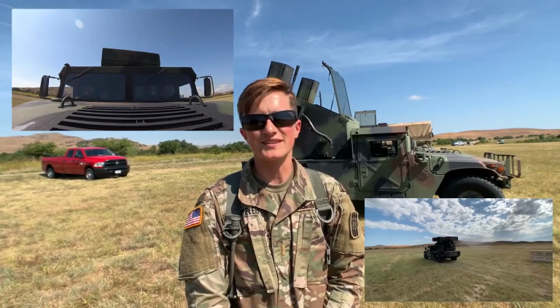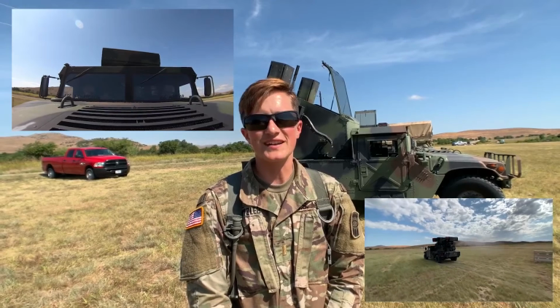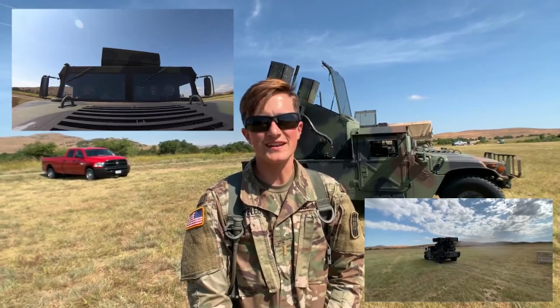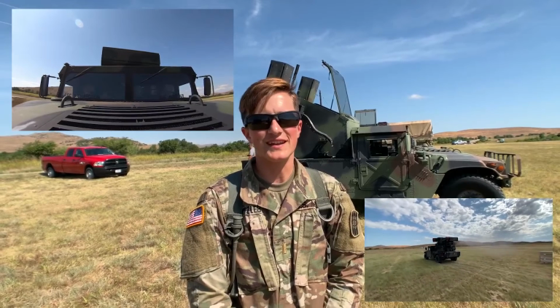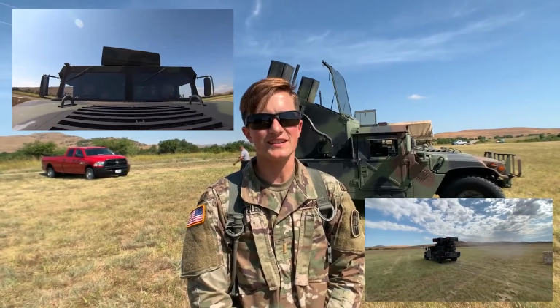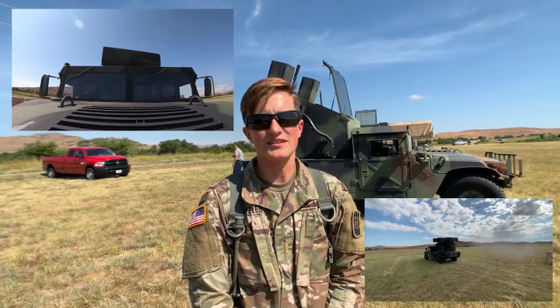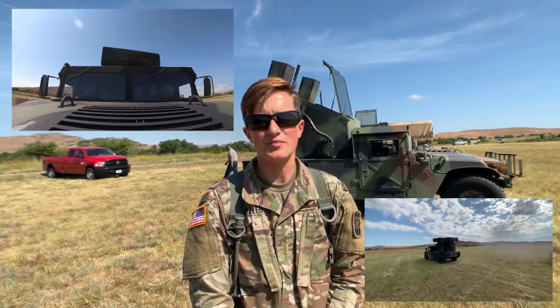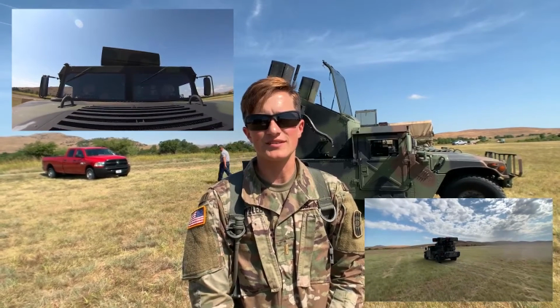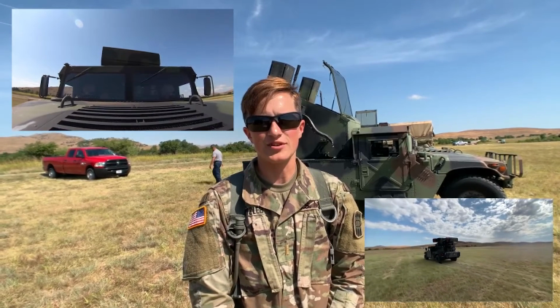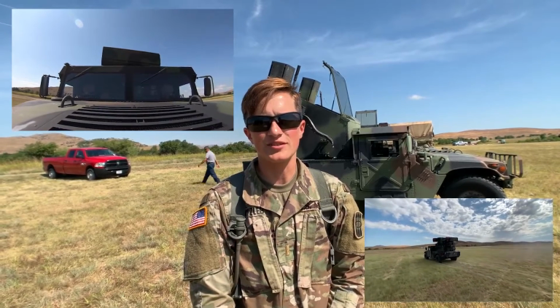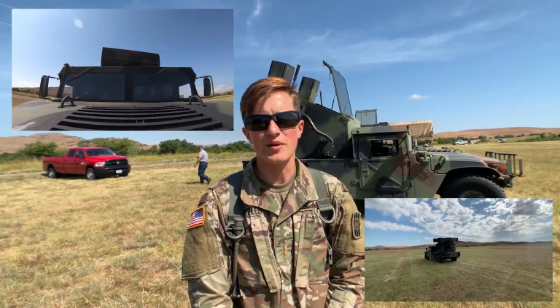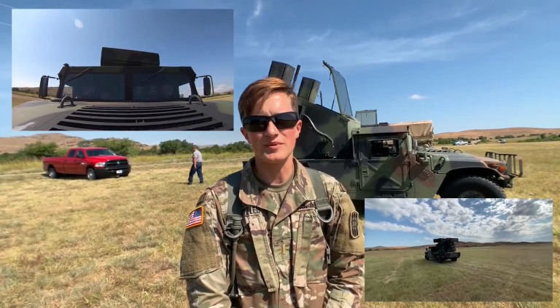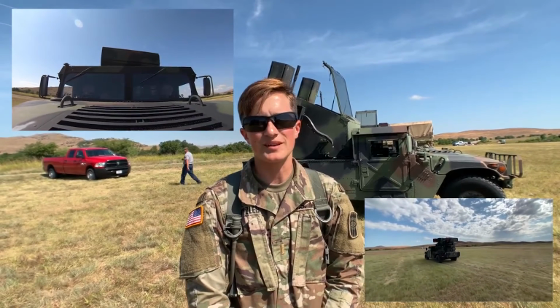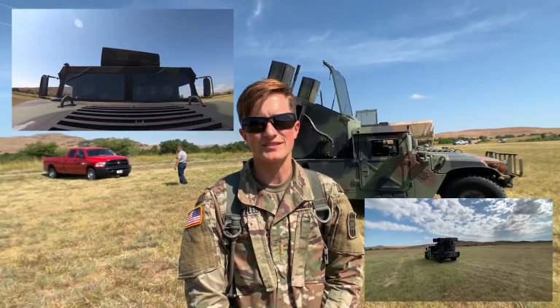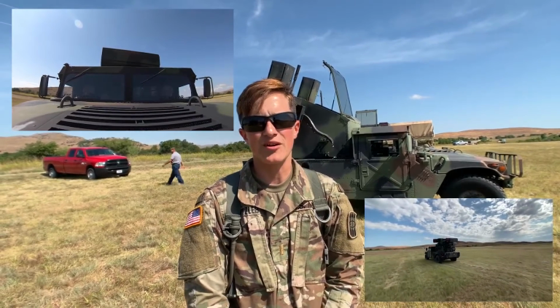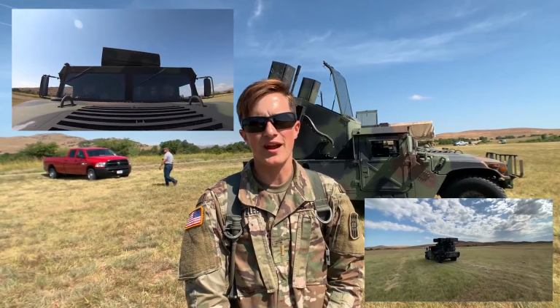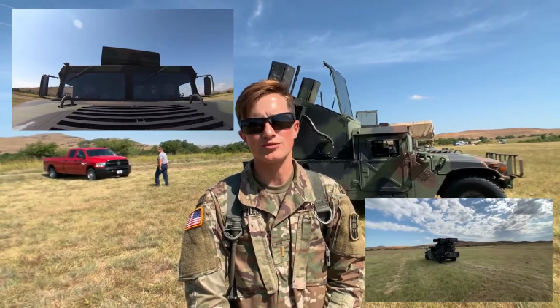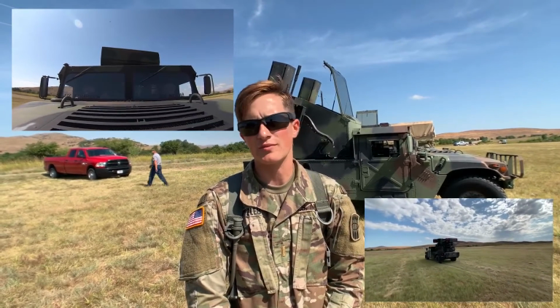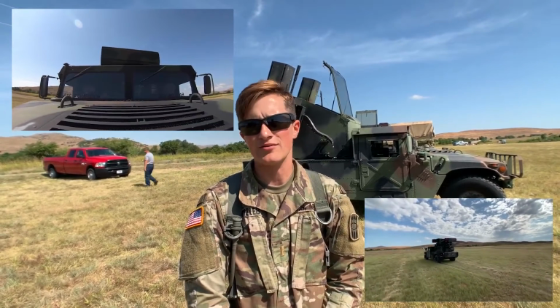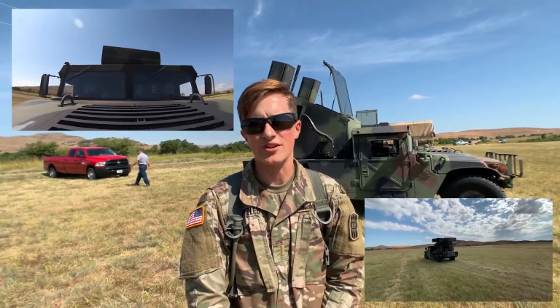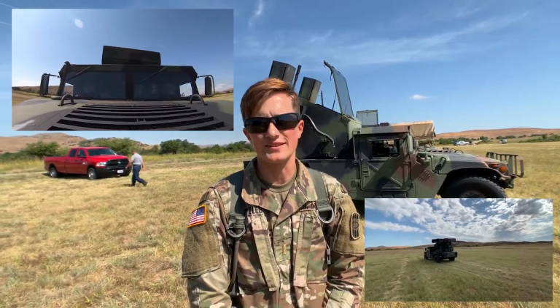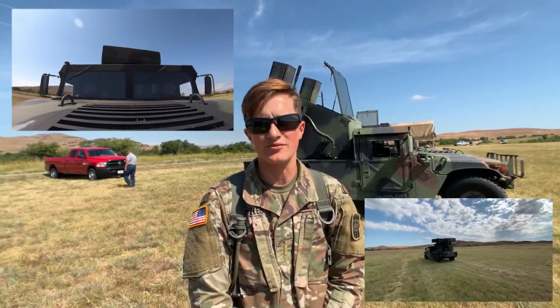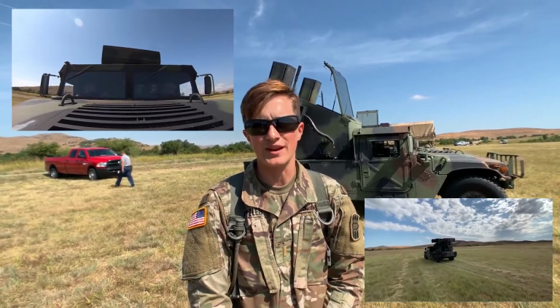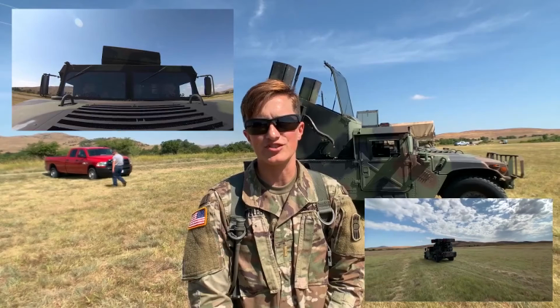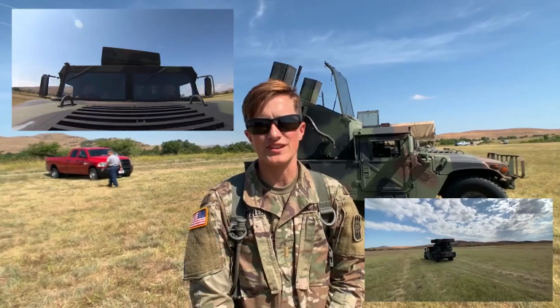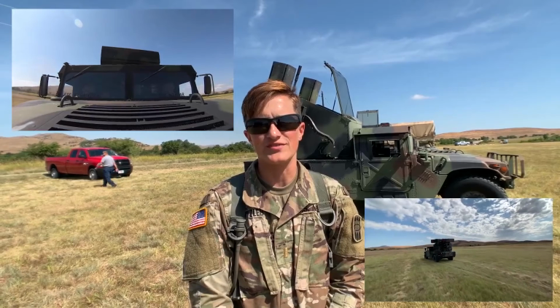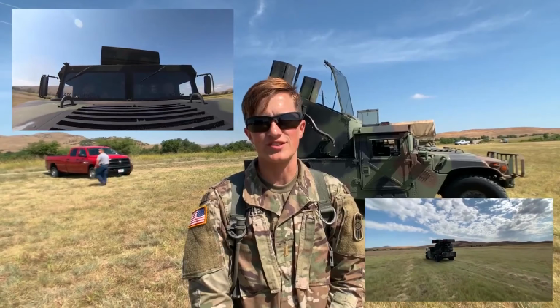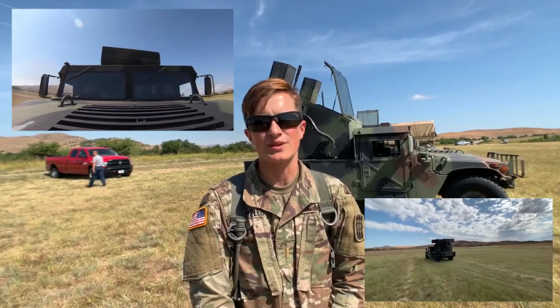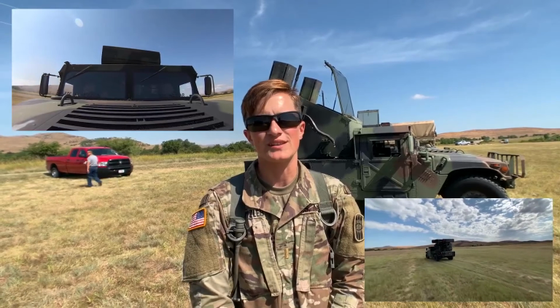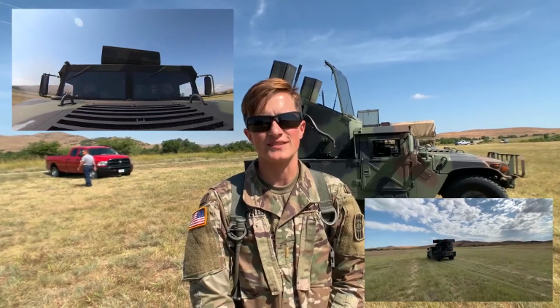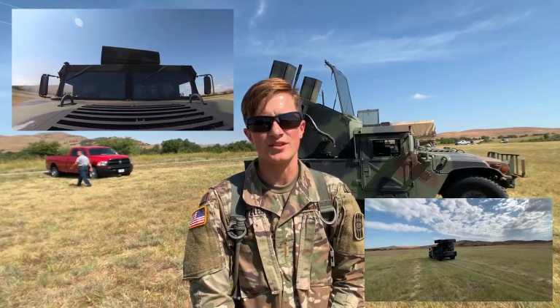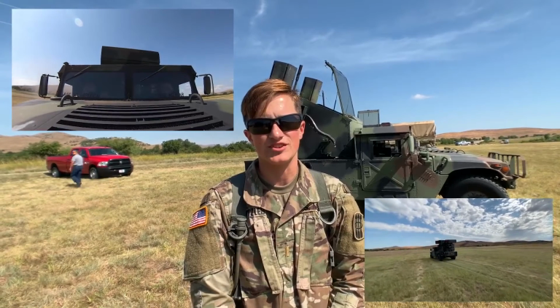It gets everybody's adrenaline pumping because there are actual rounds going downrange instead of just being in a simulation.